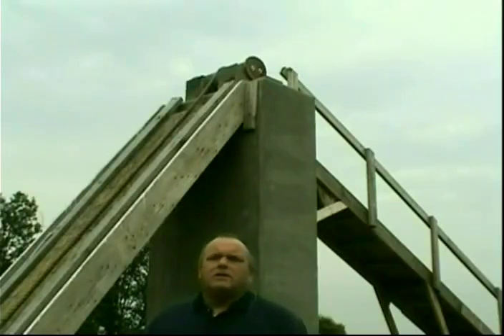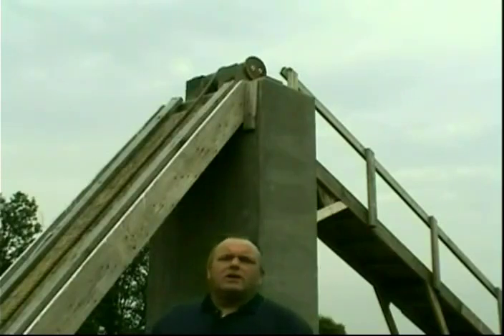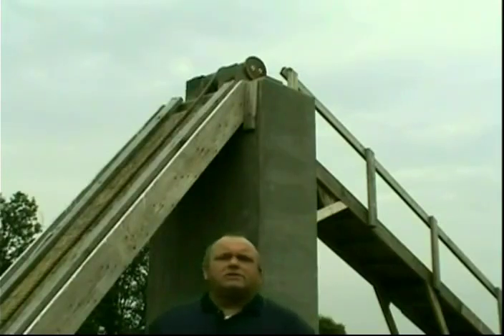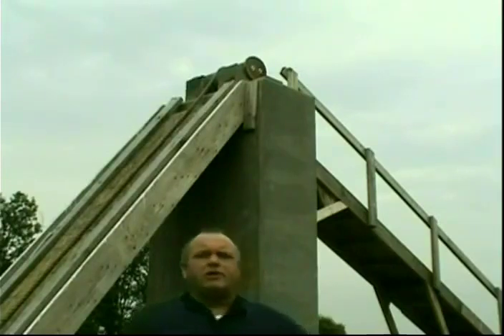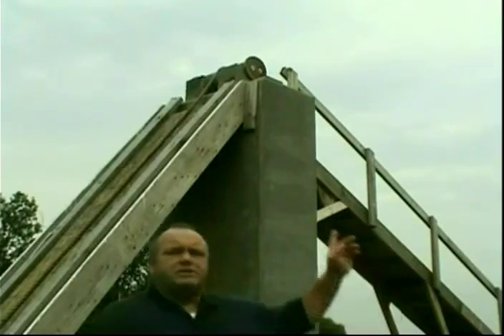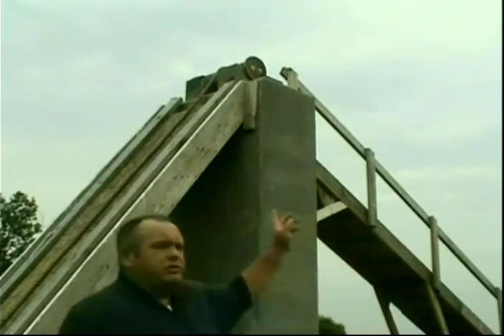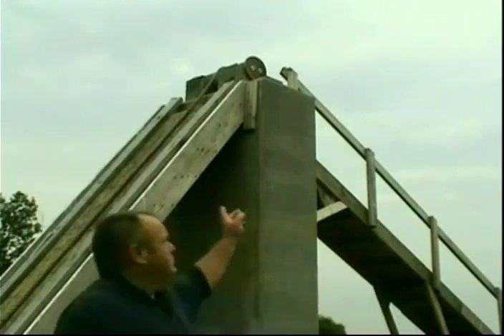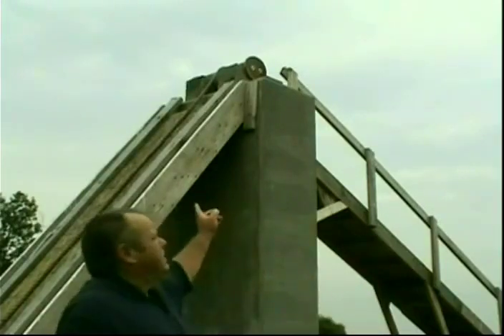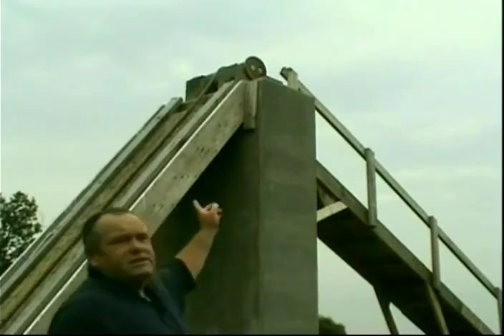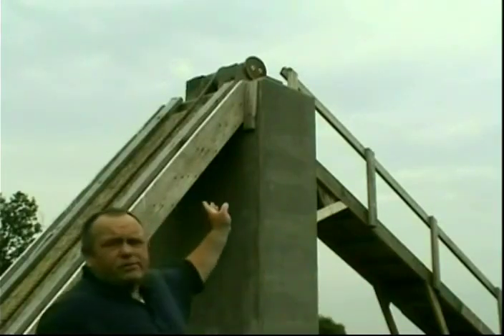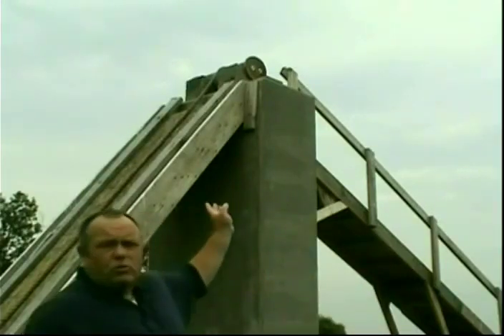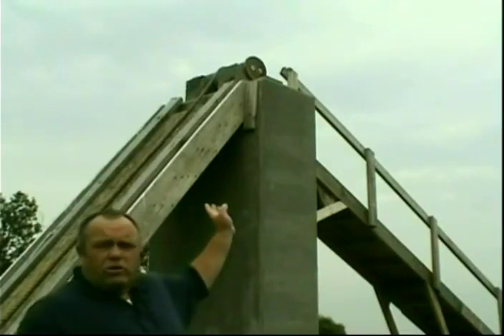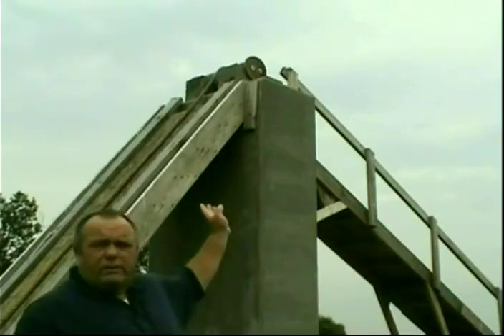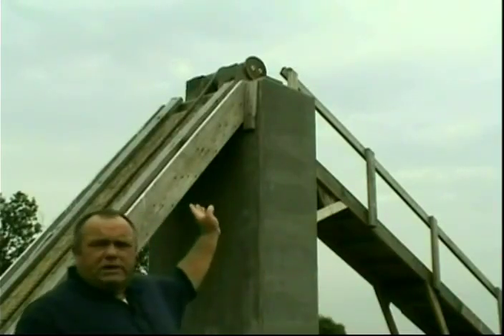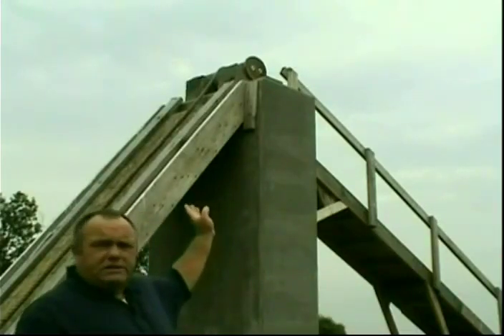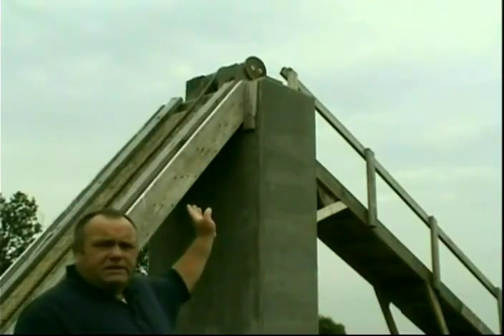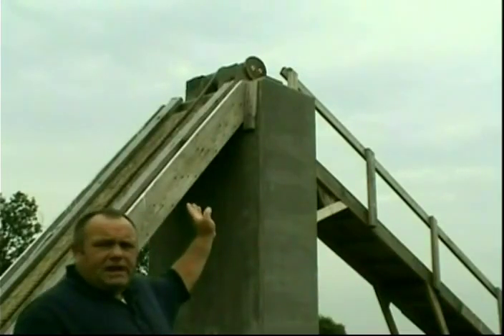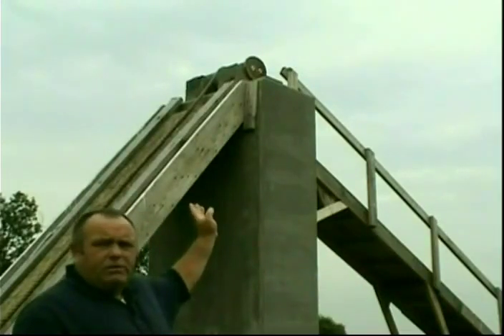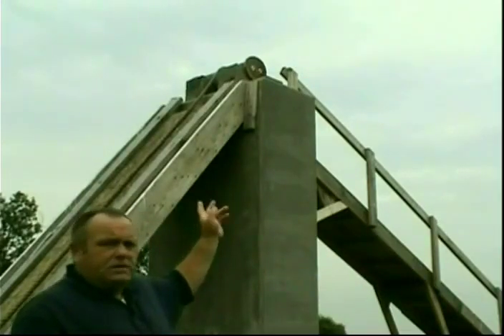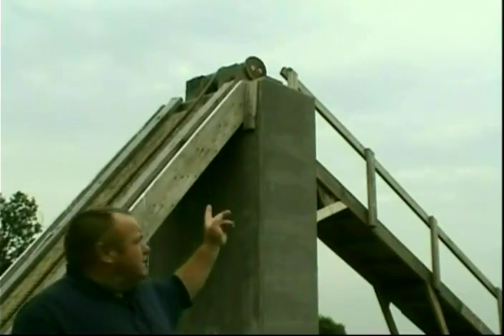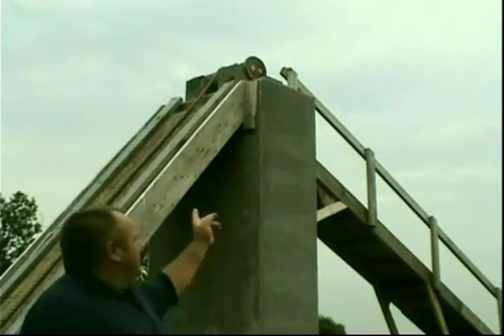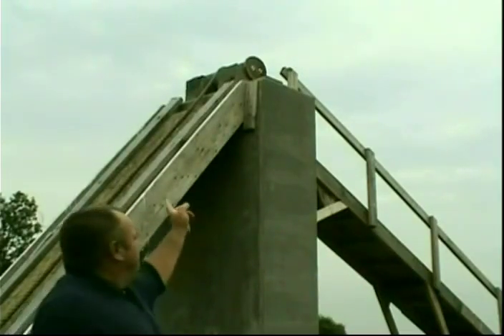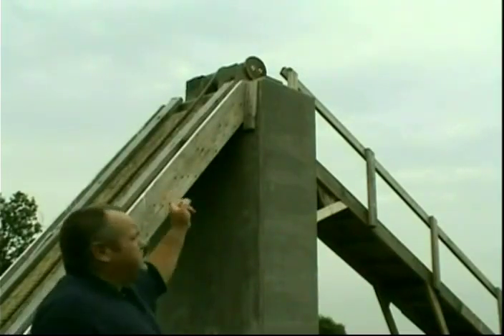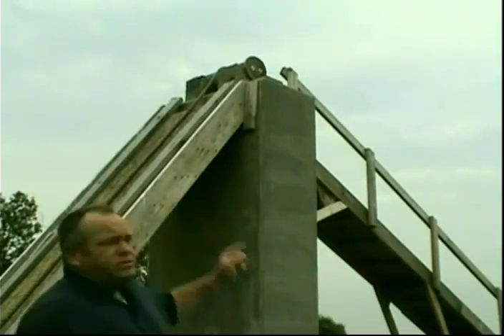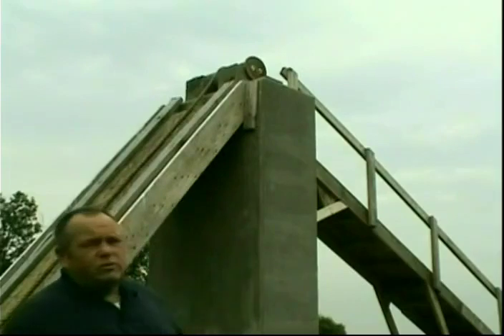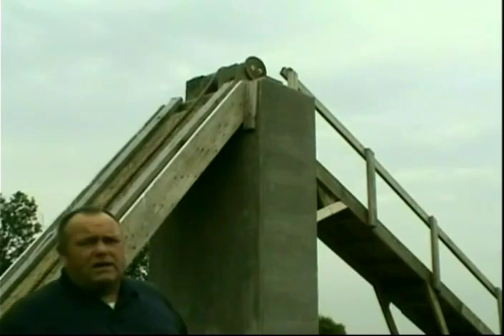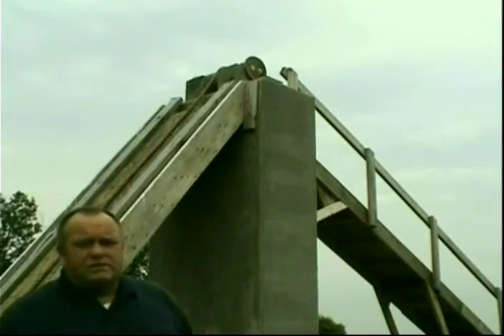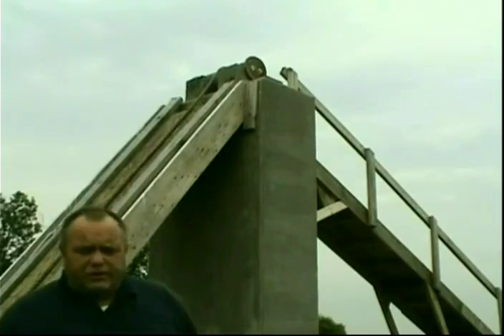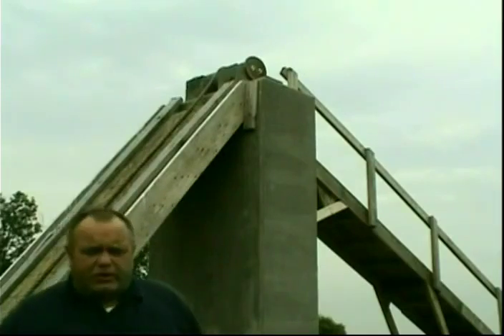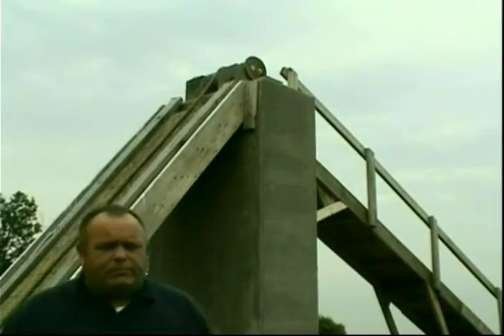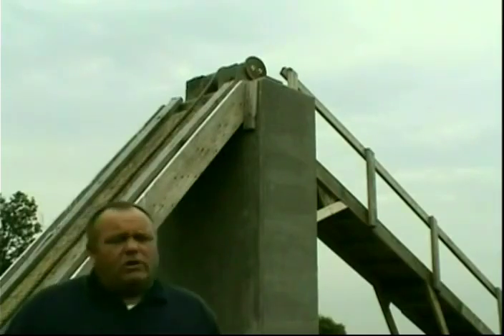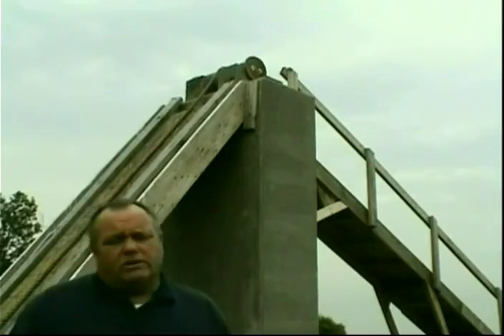You'll also notice a simple roller I placed at the top. This is to redirect power.